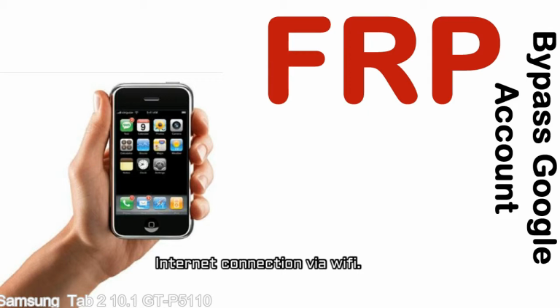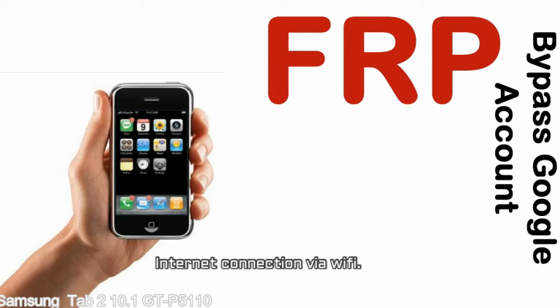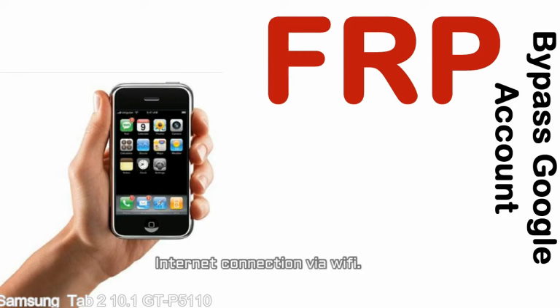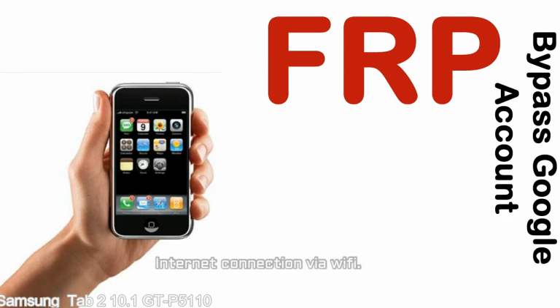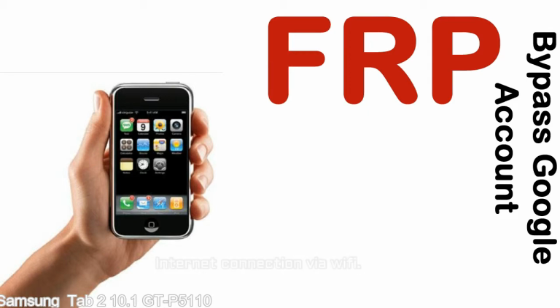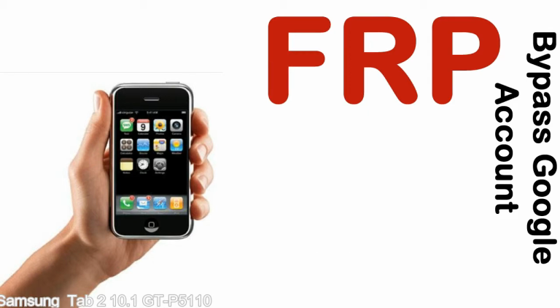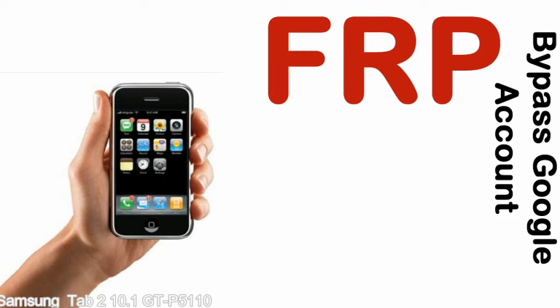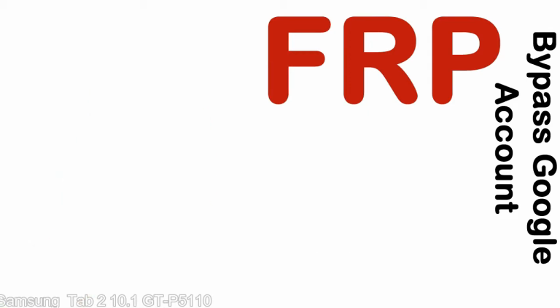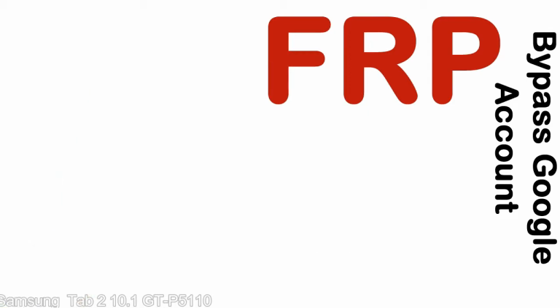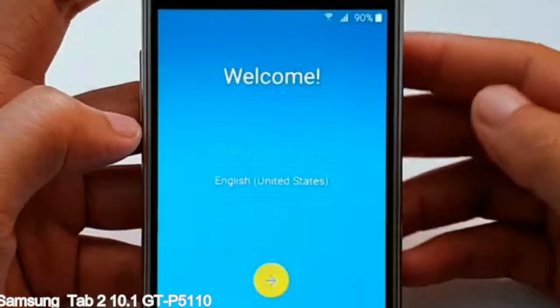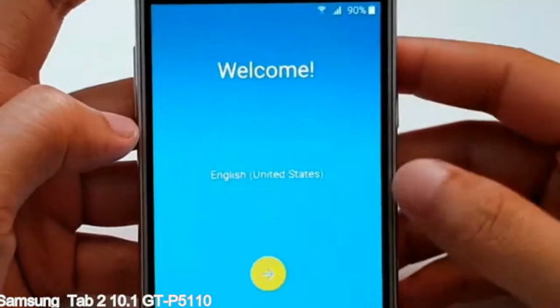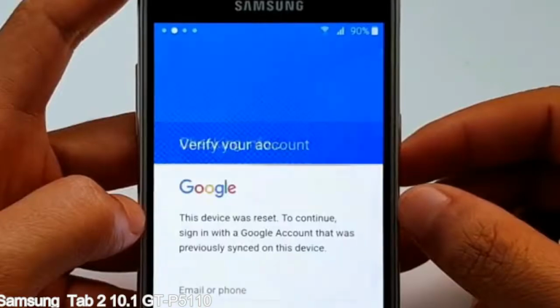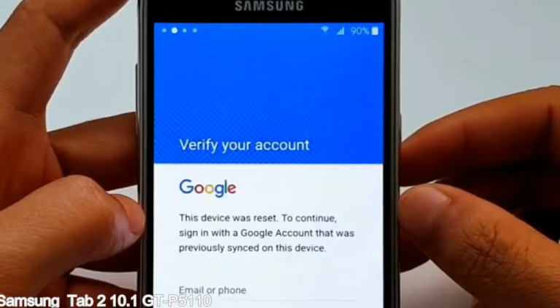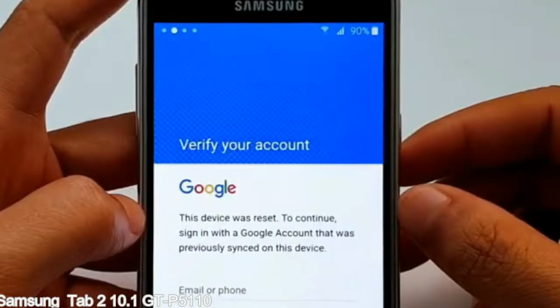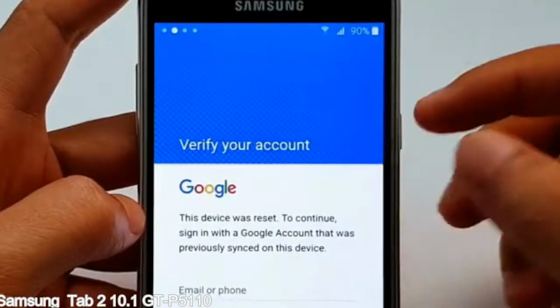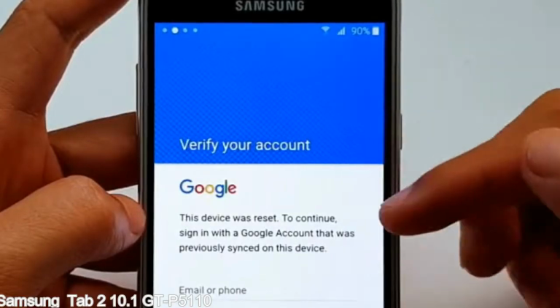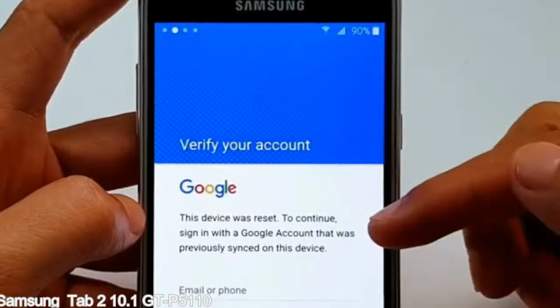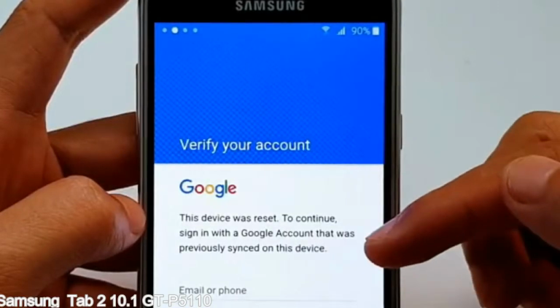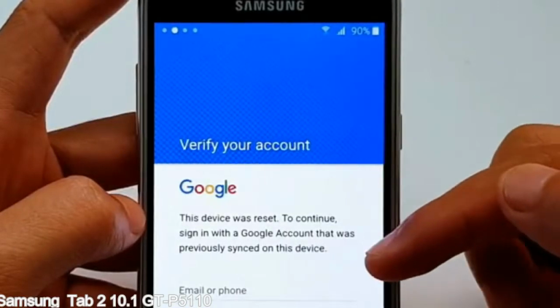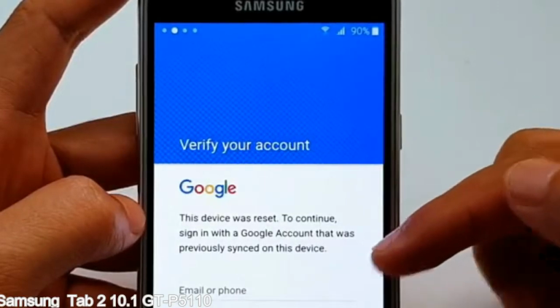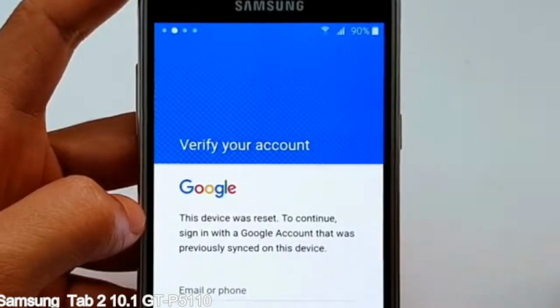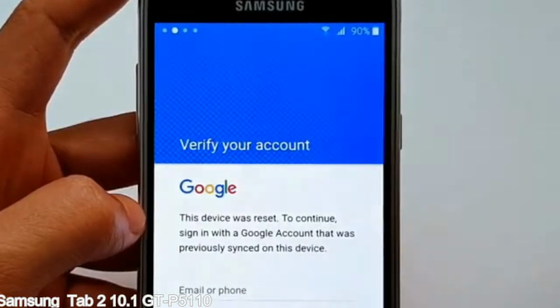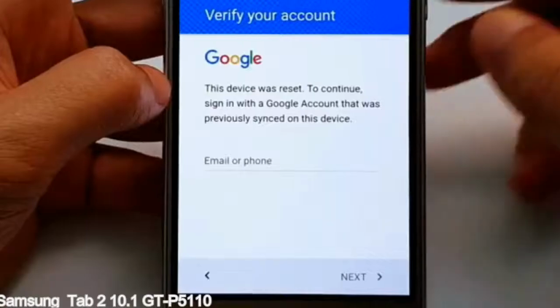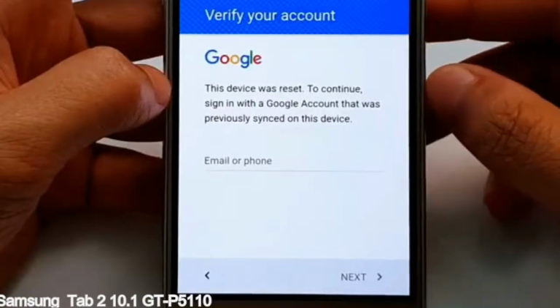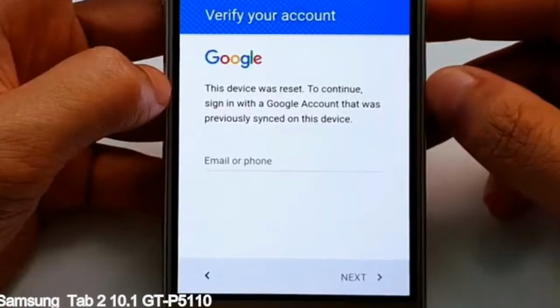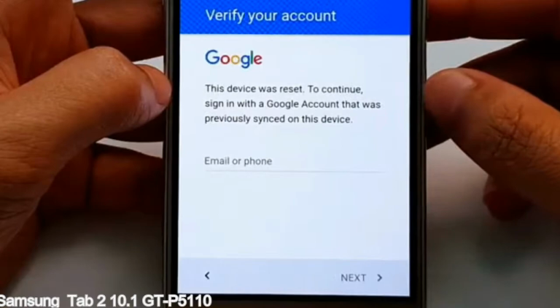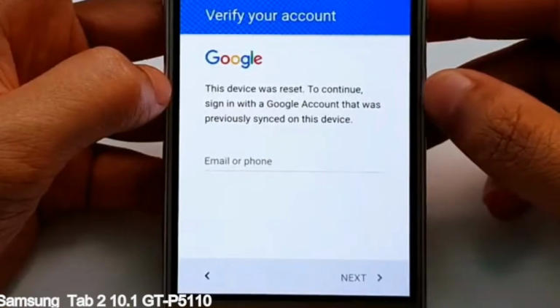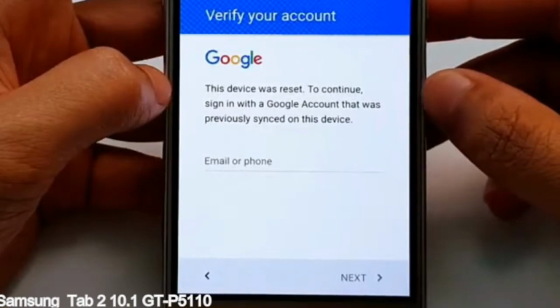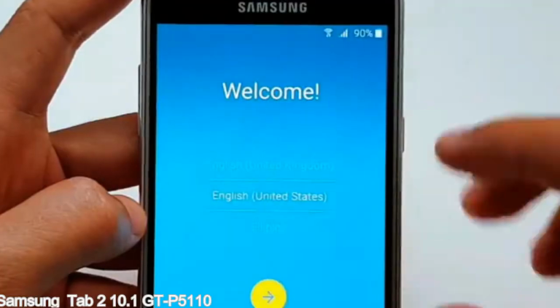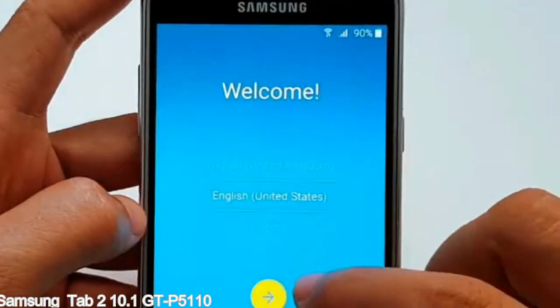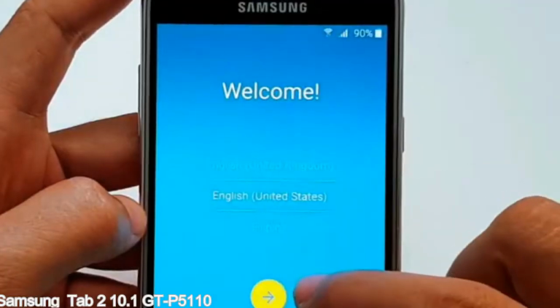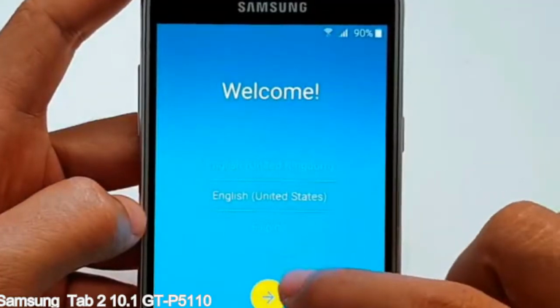Here is a step-by-step guide on how to bypass a Google account on your Samsung Galaxy device.